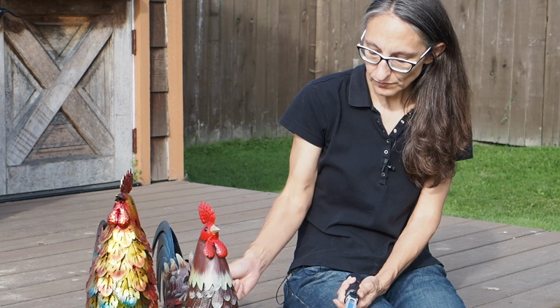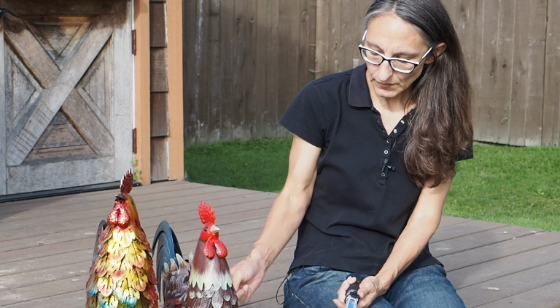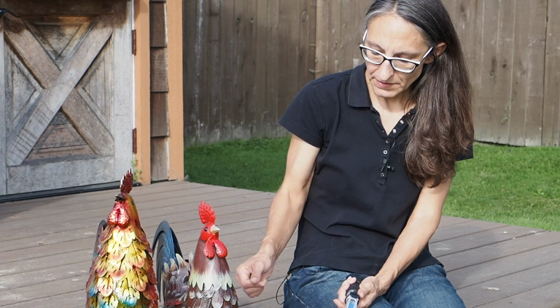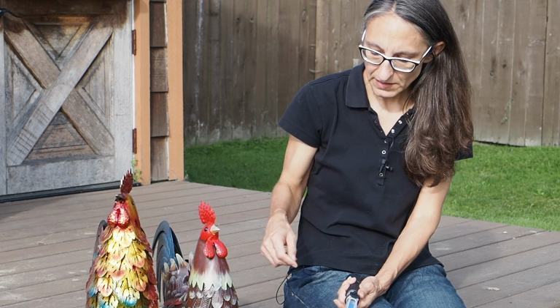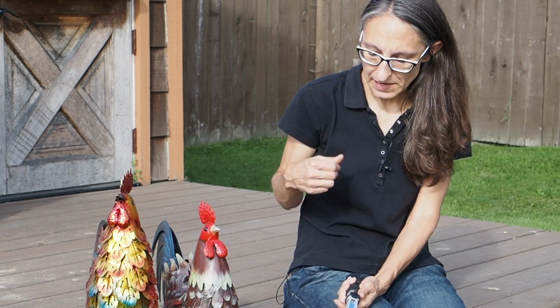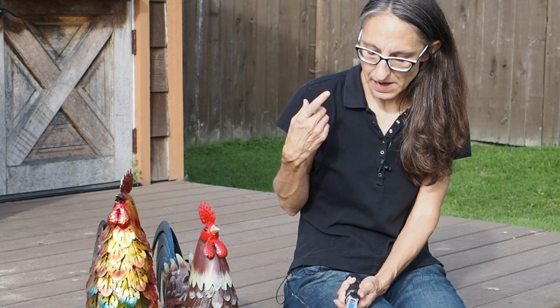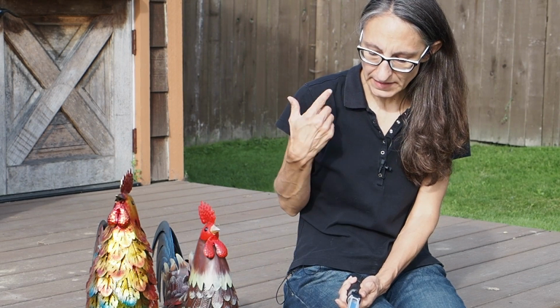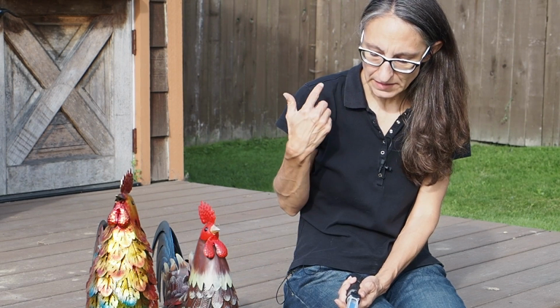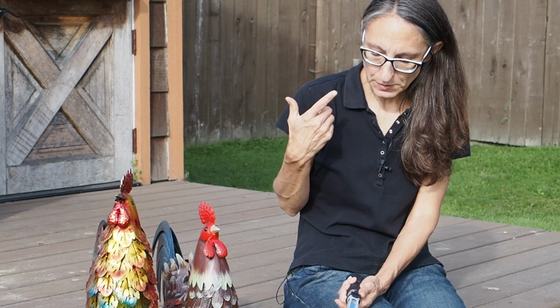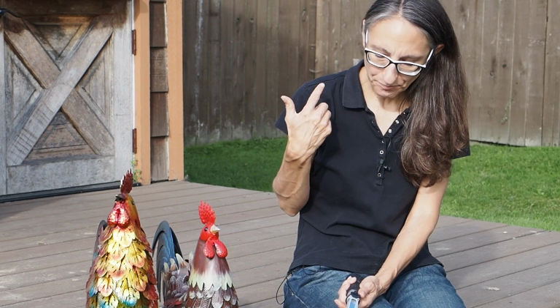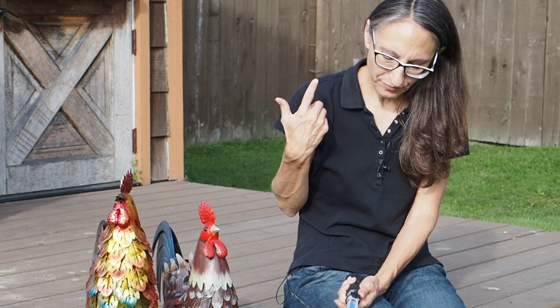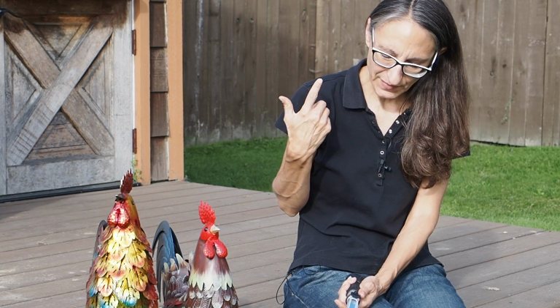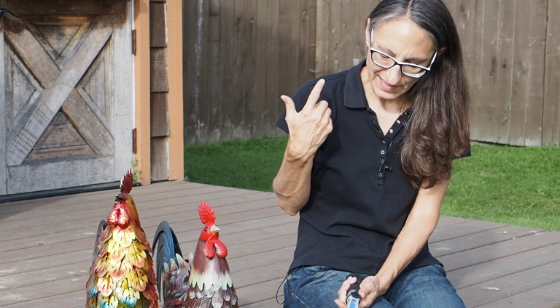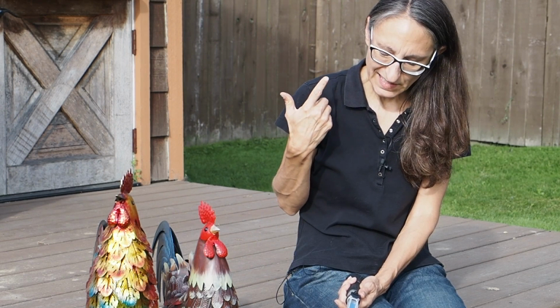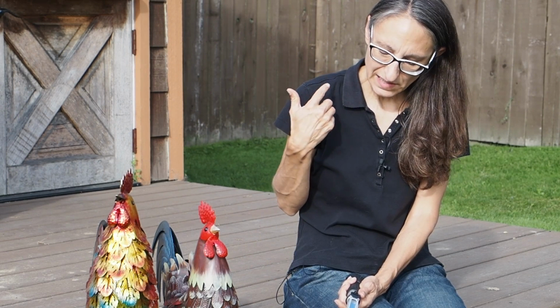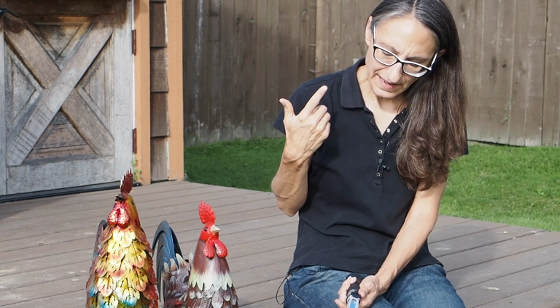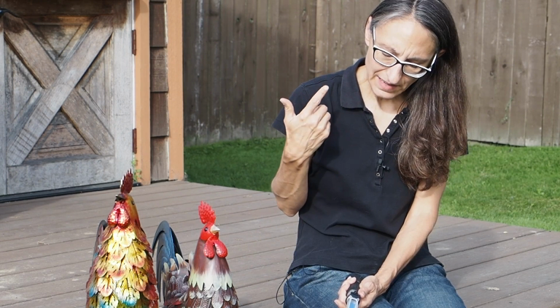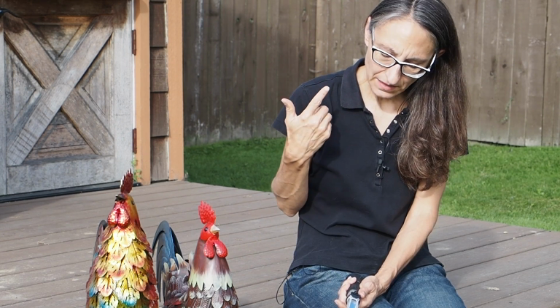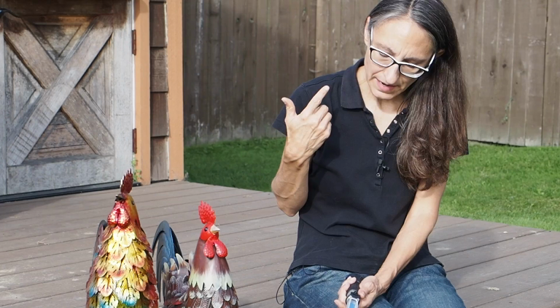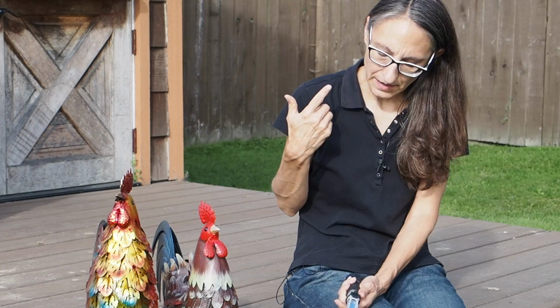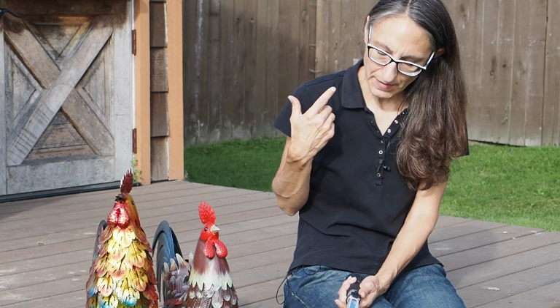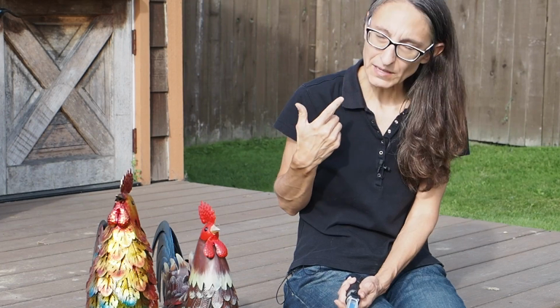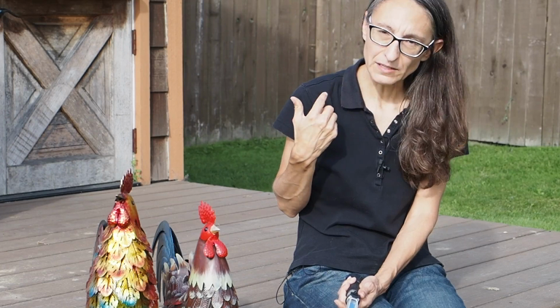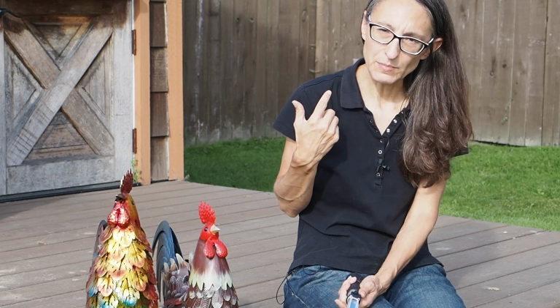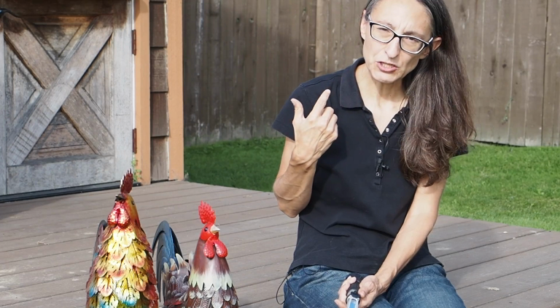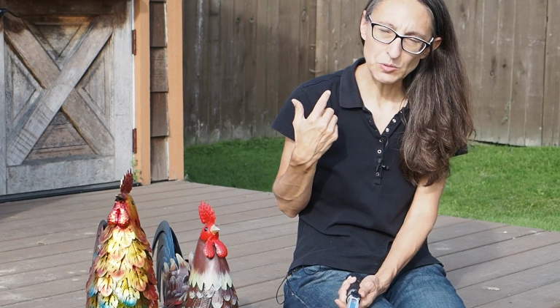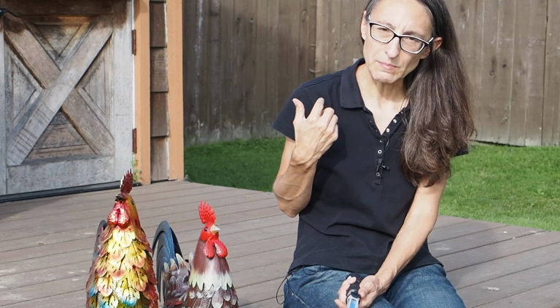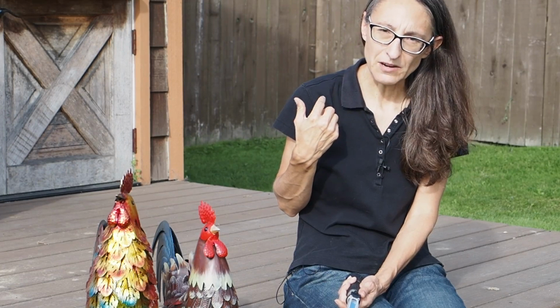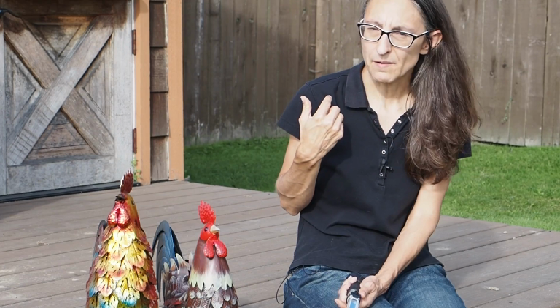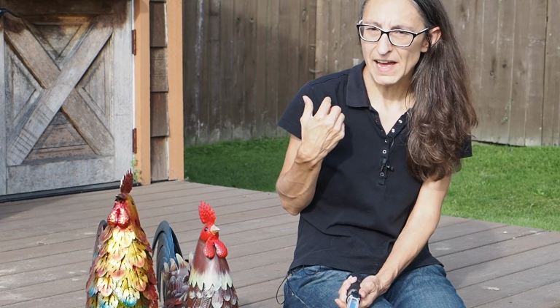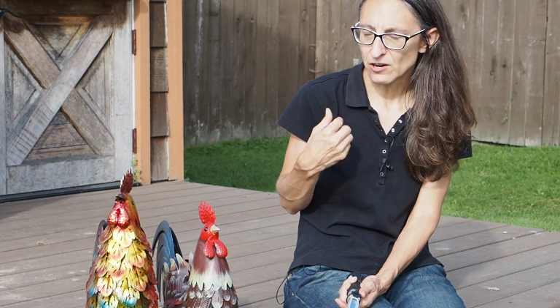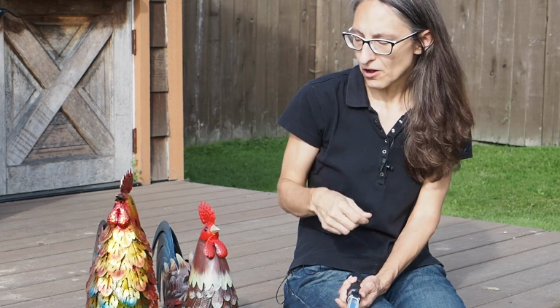The skin is slightly thick, maybe a little bit chewy, but not bad at all.